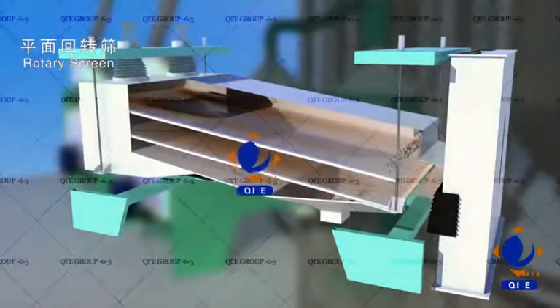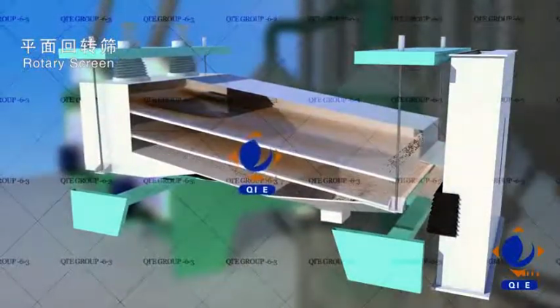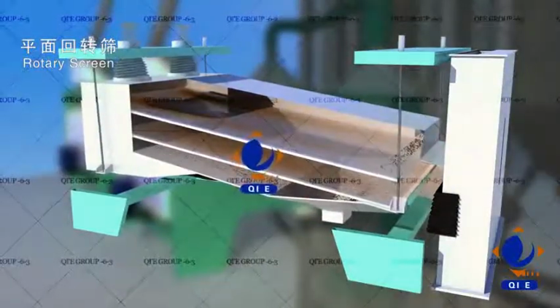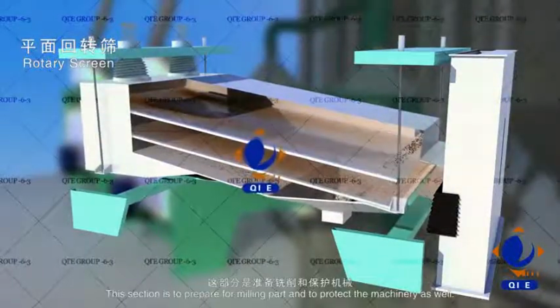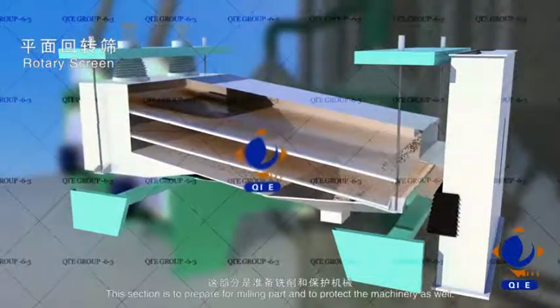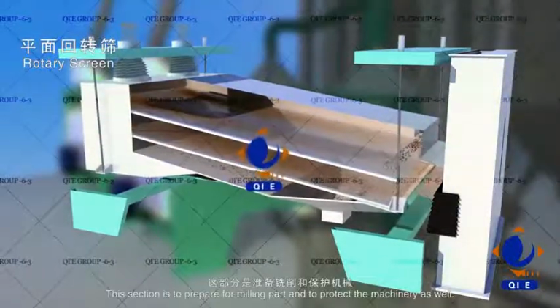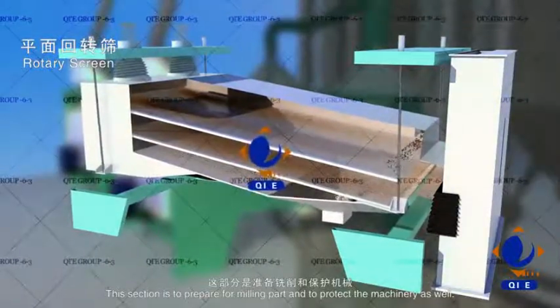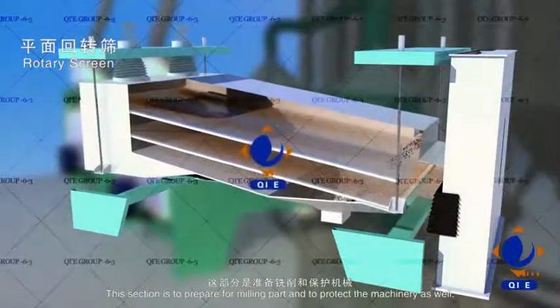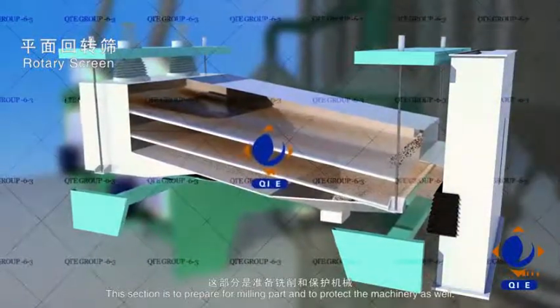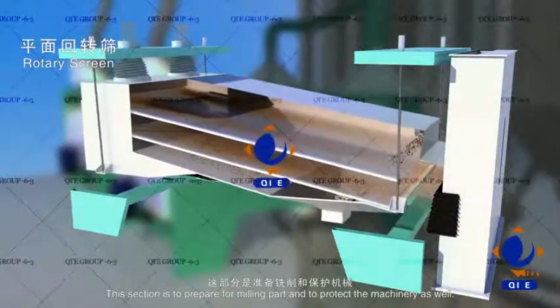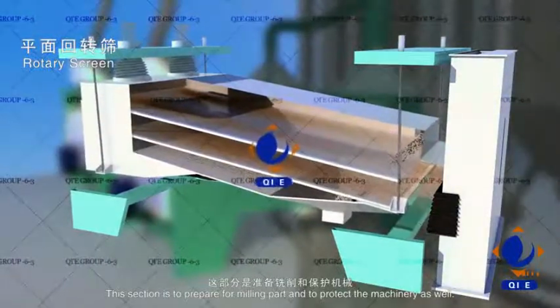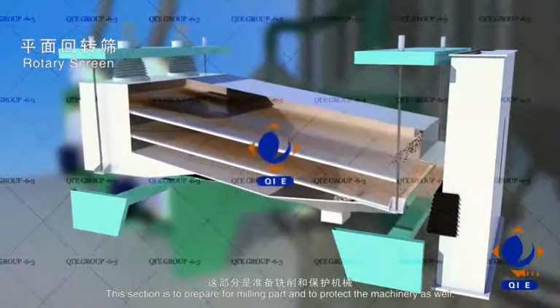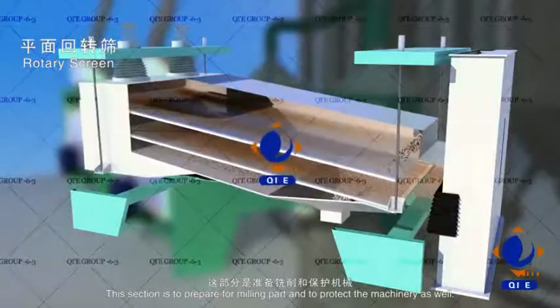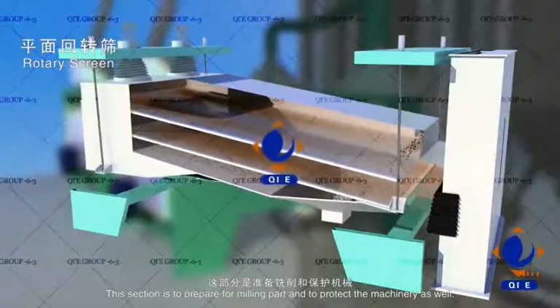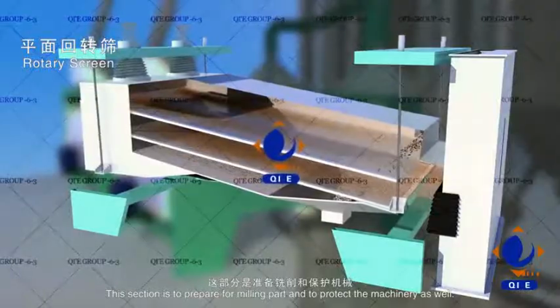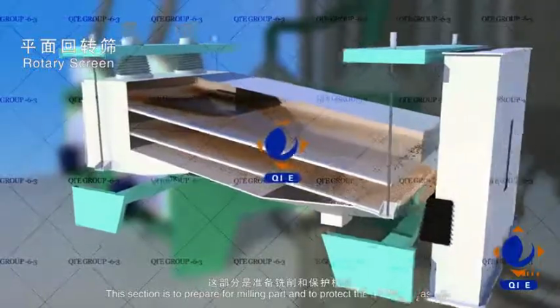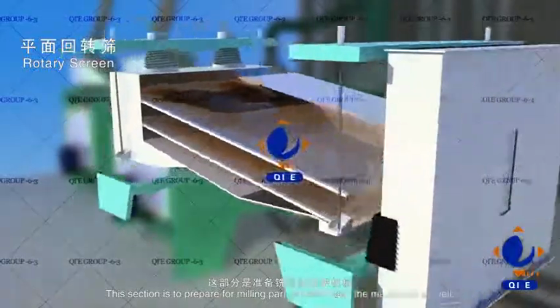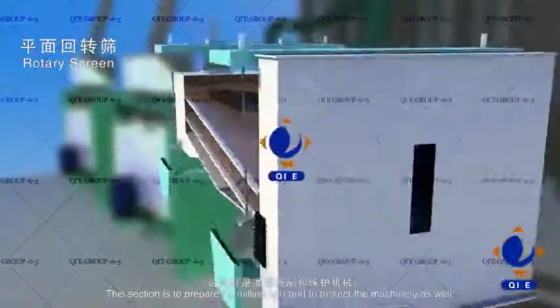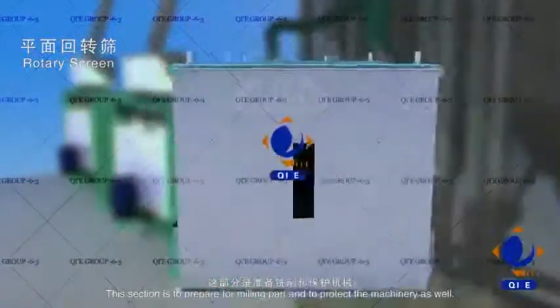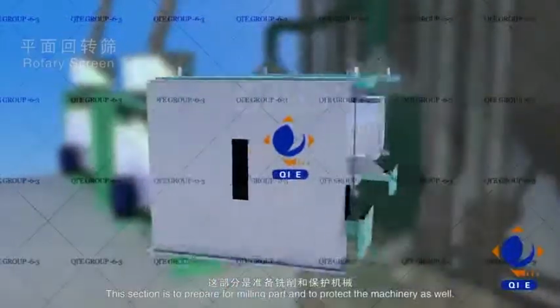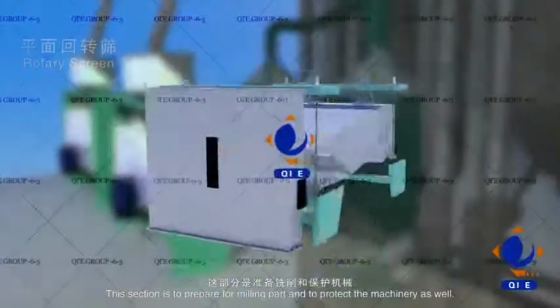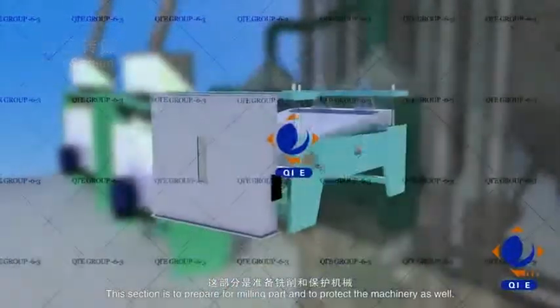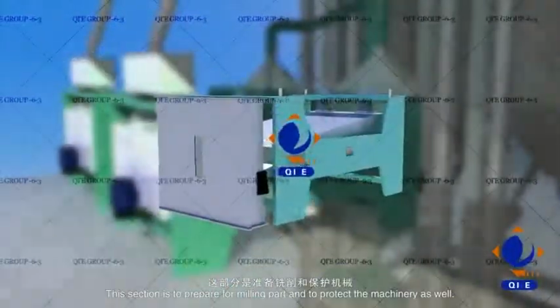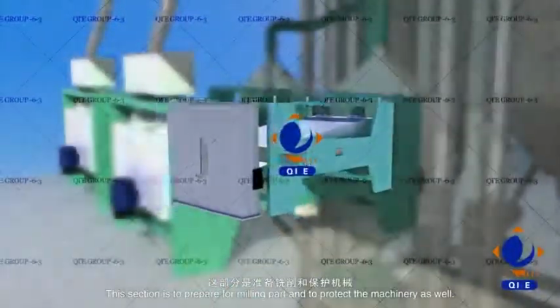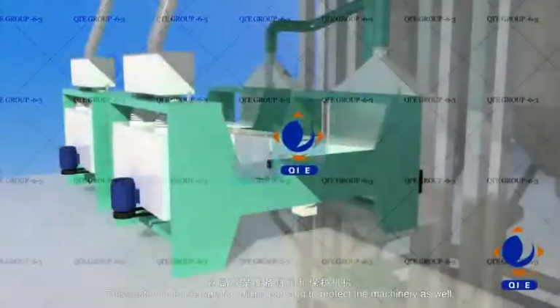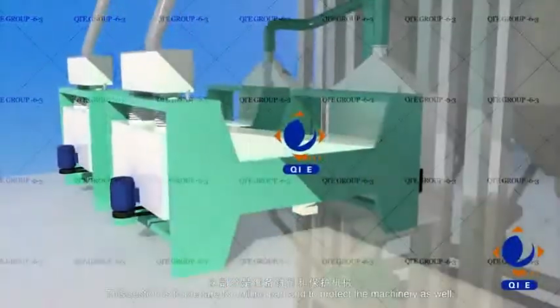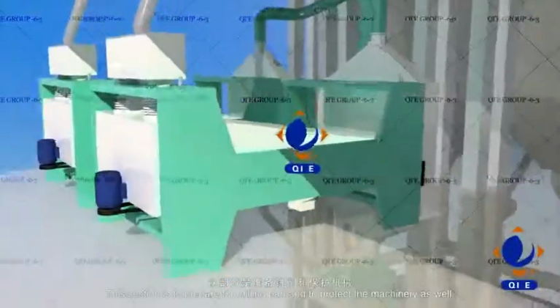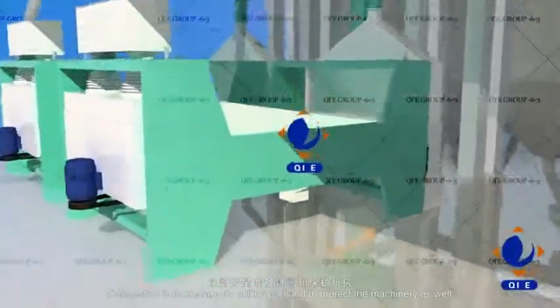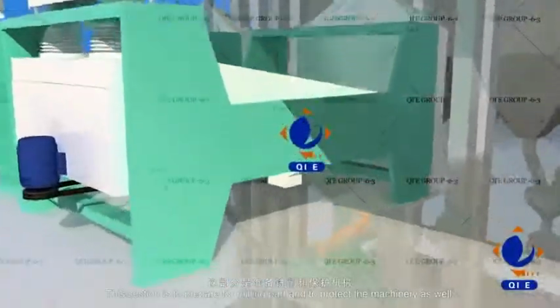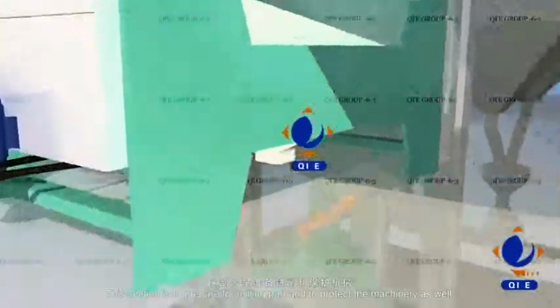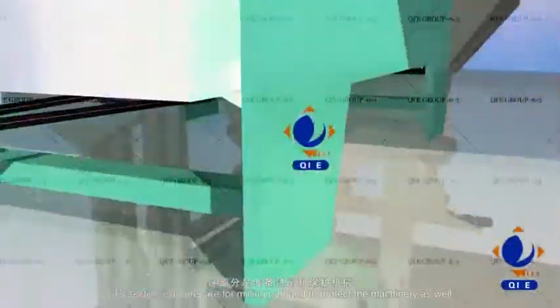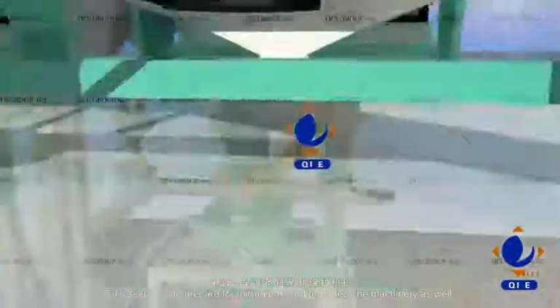This section is to prepare for the milling part, and to protect the machinery as well.